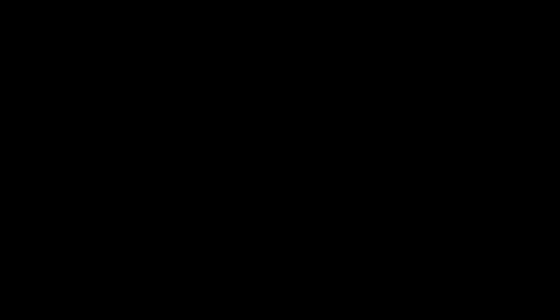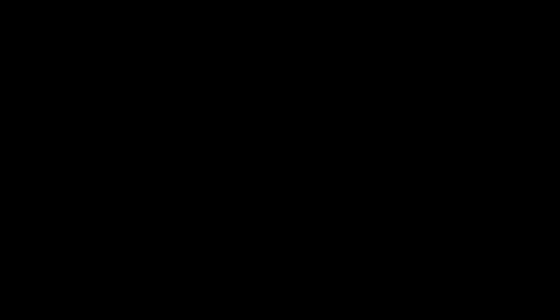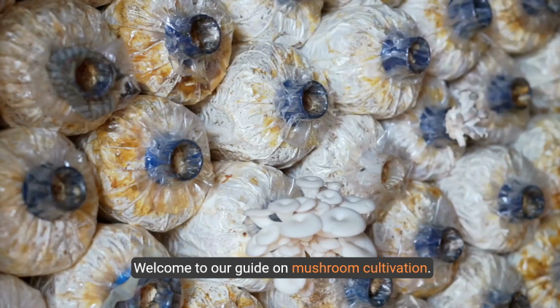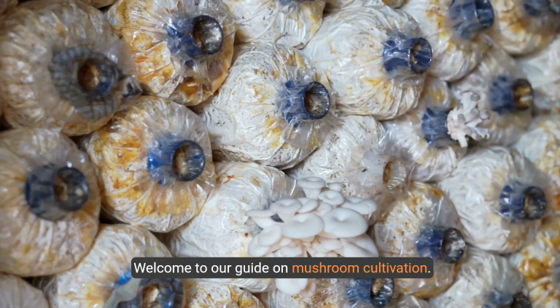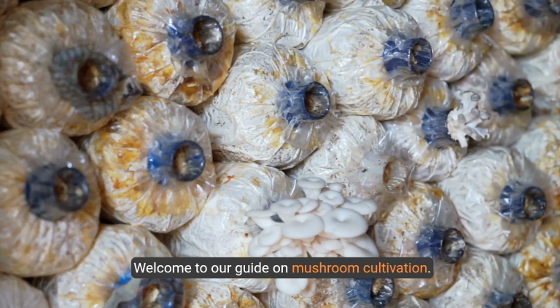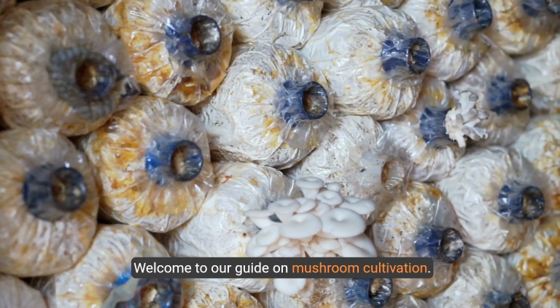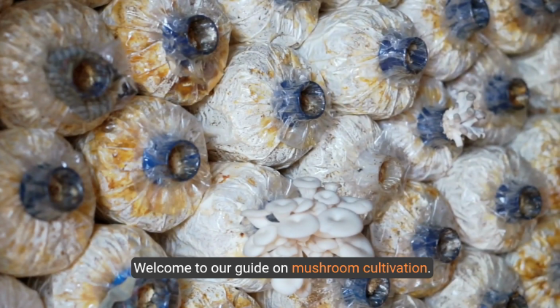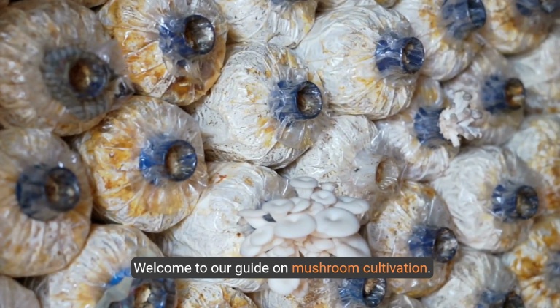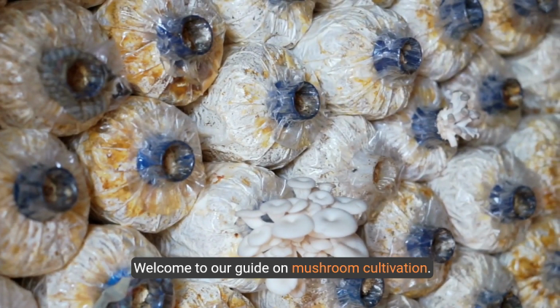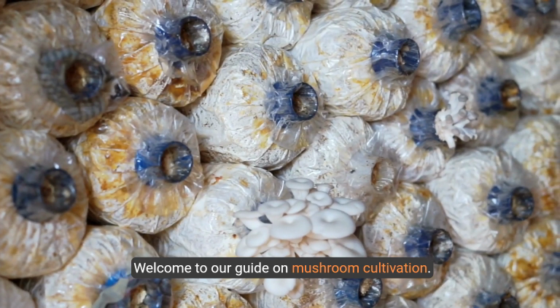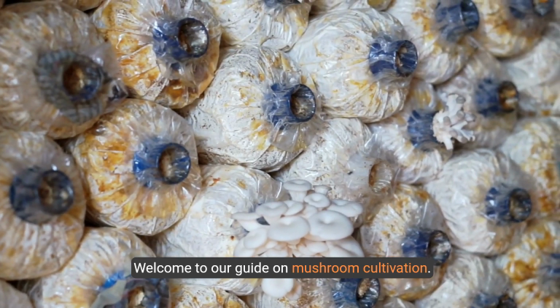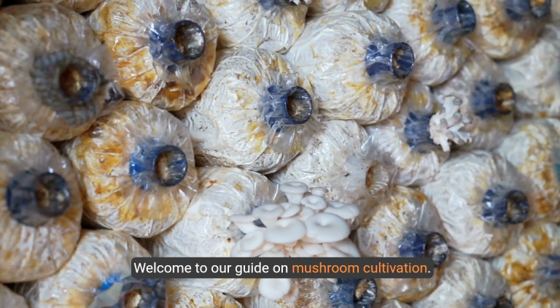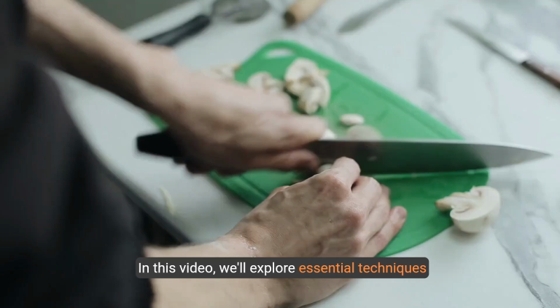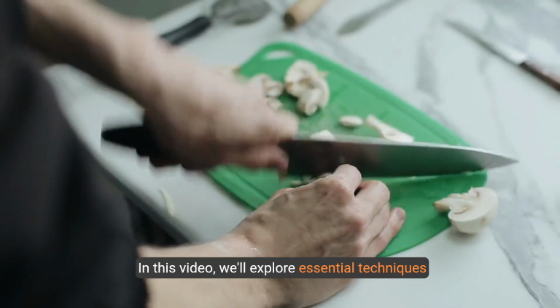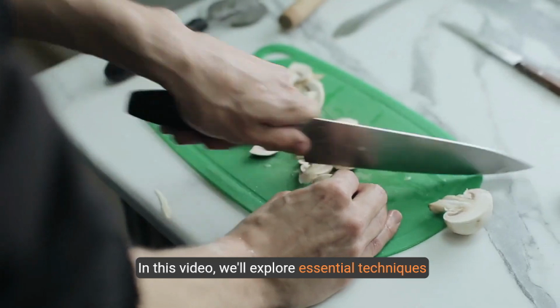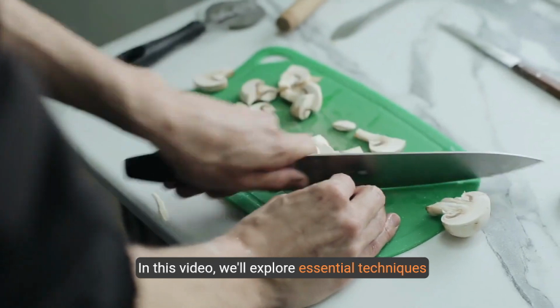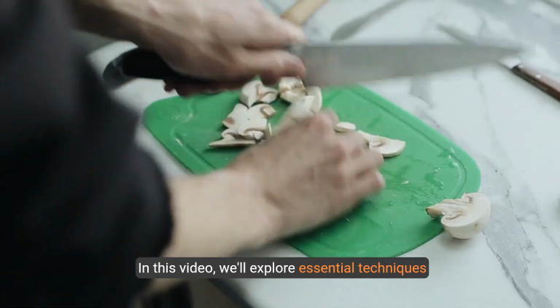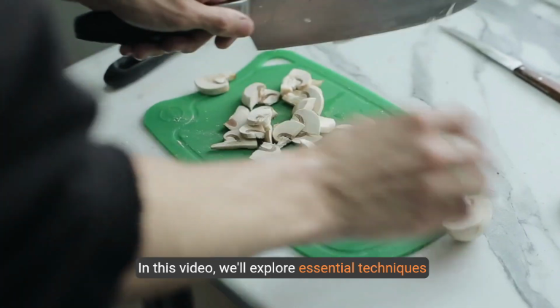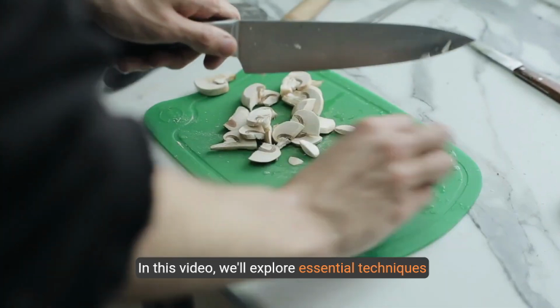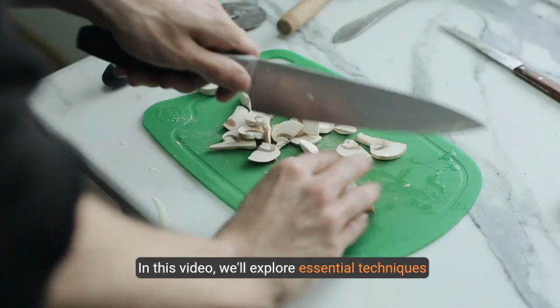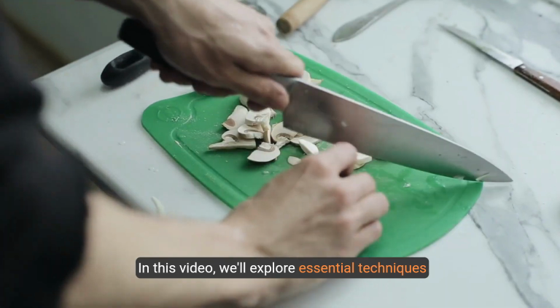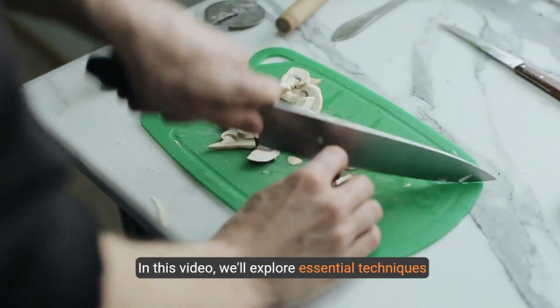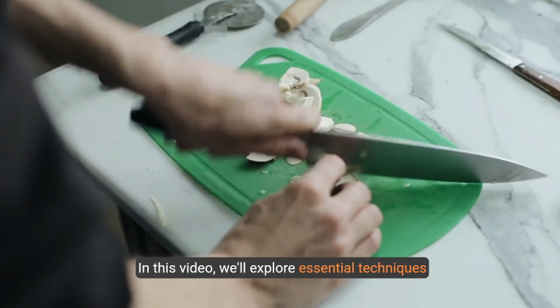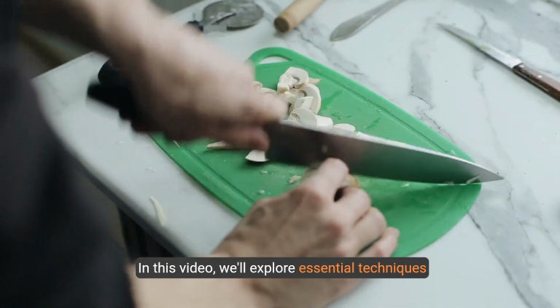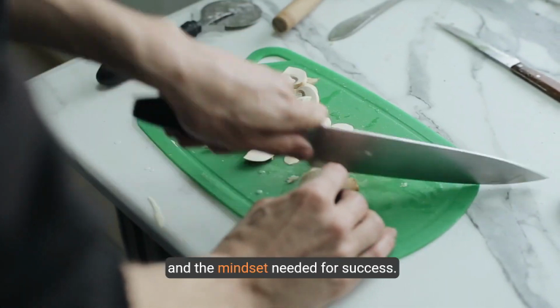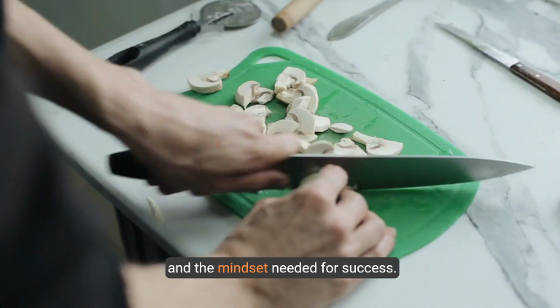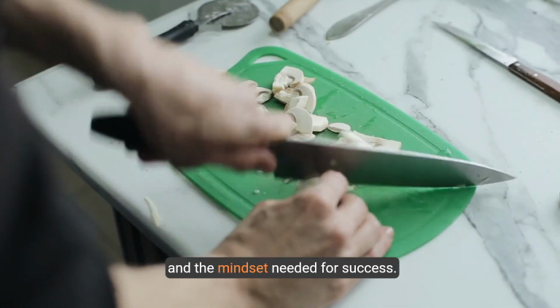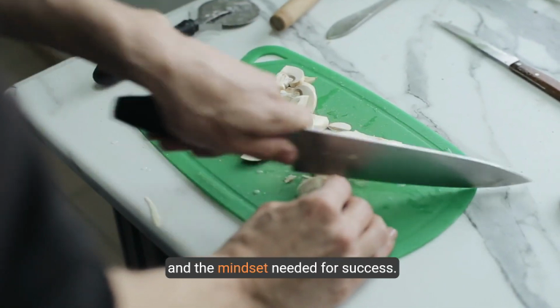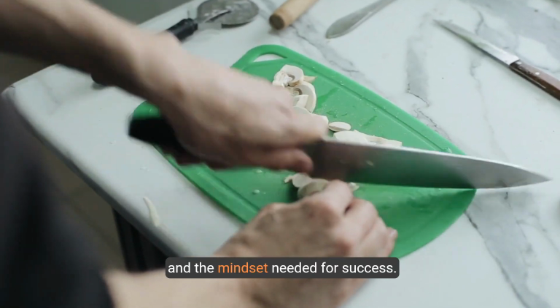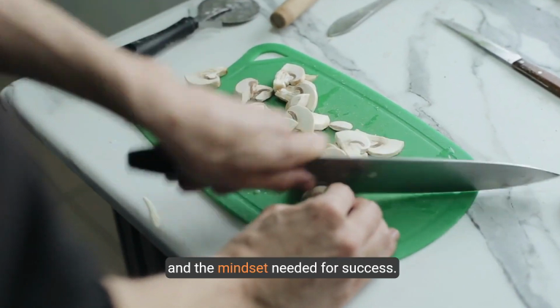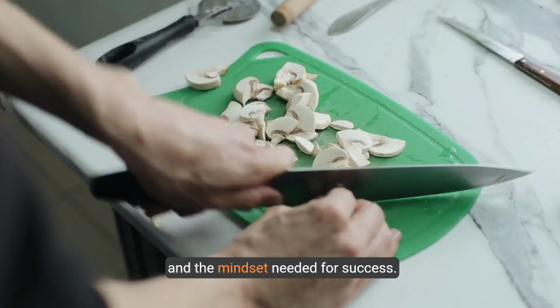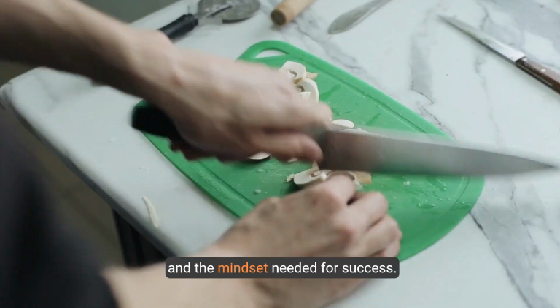Welcome to our guide on mushroom cultivation. In this video, we'll explore essential techniques and the mindset needed for success.